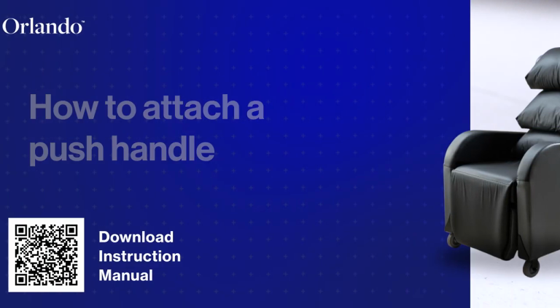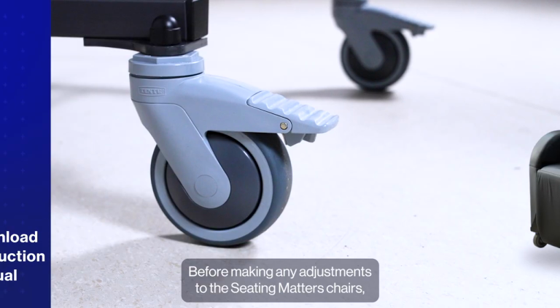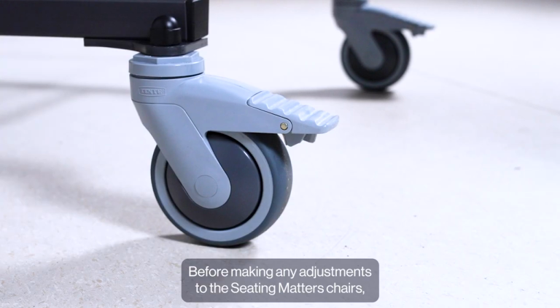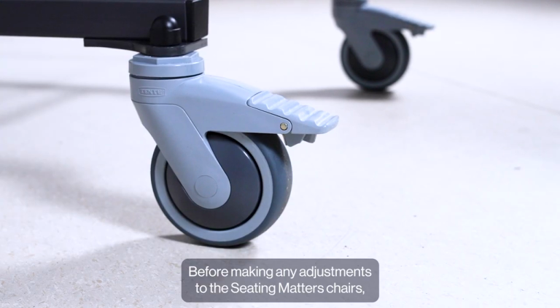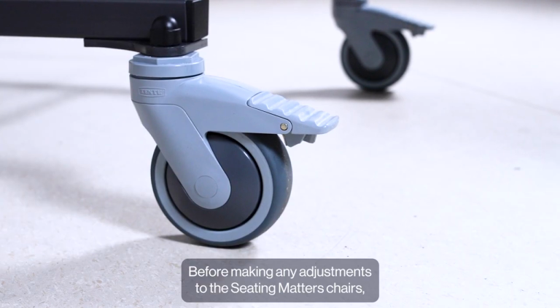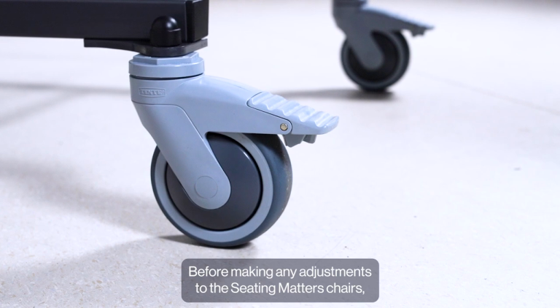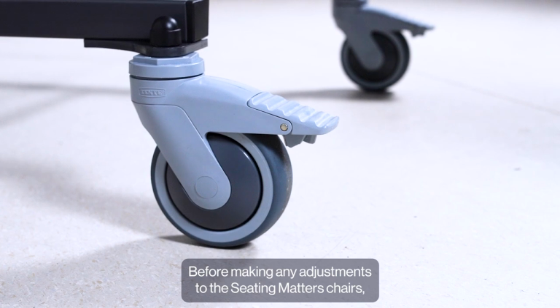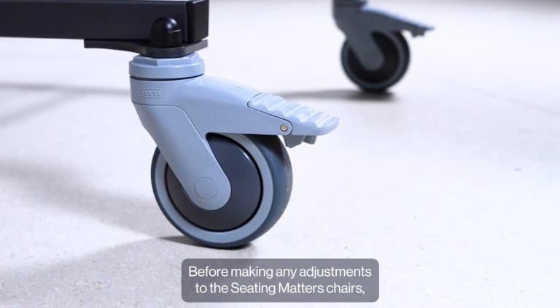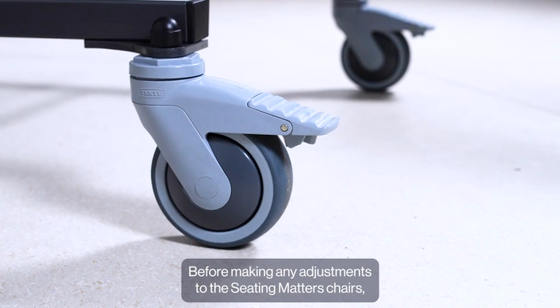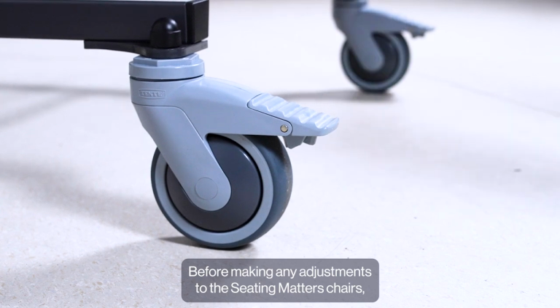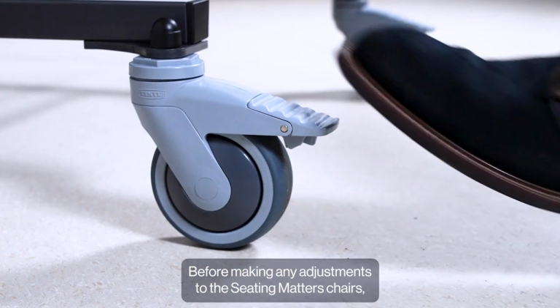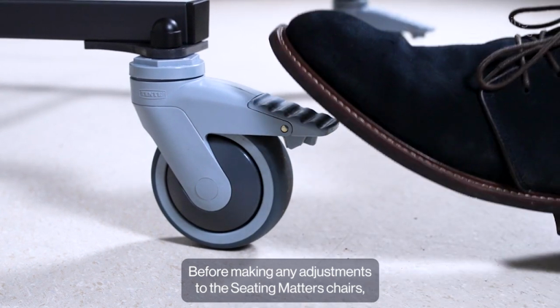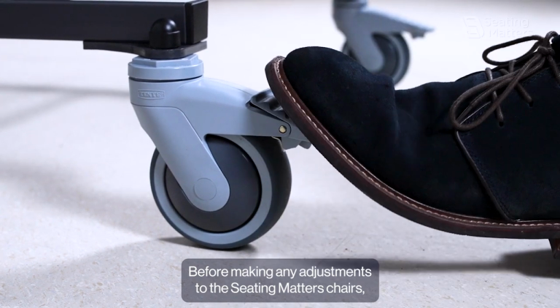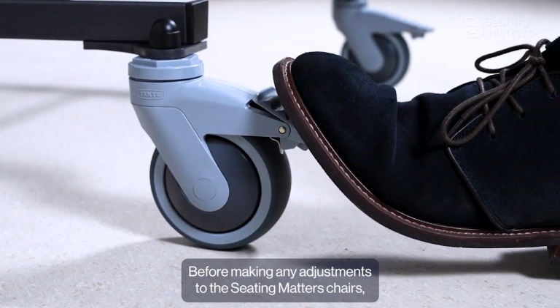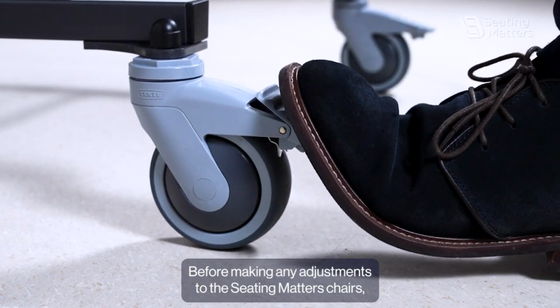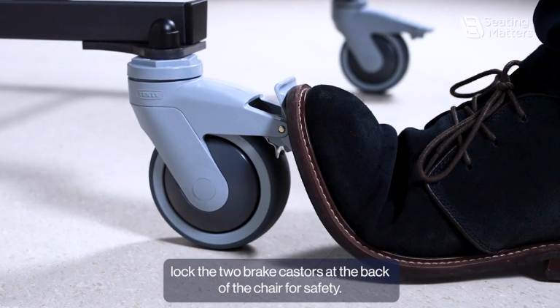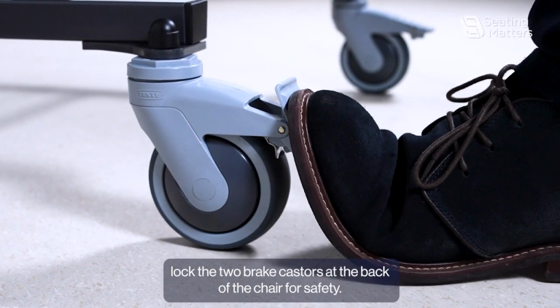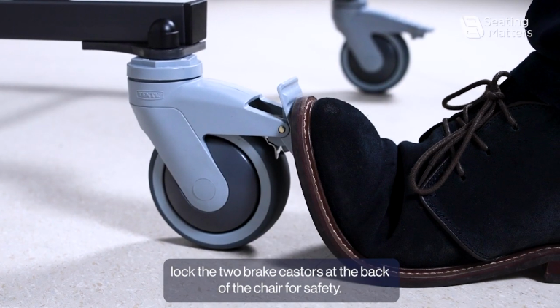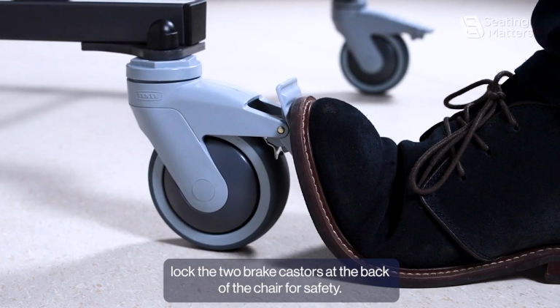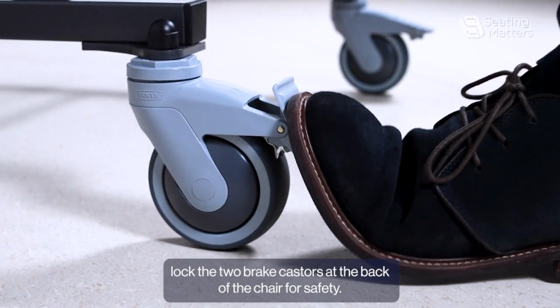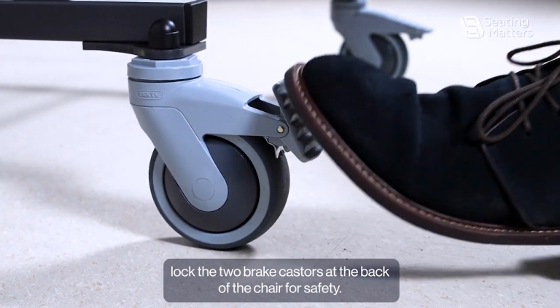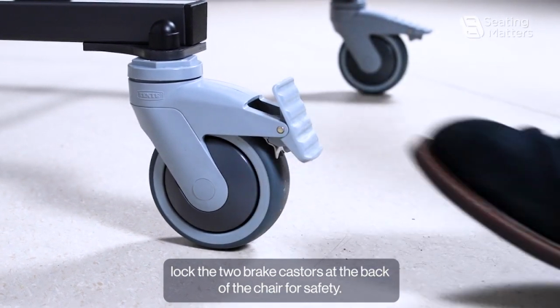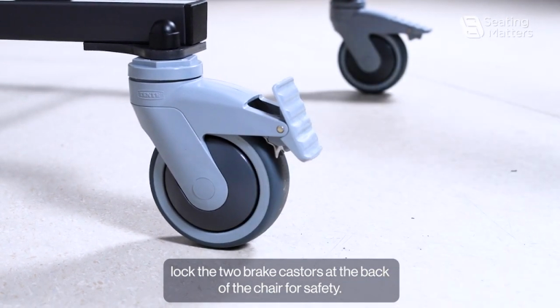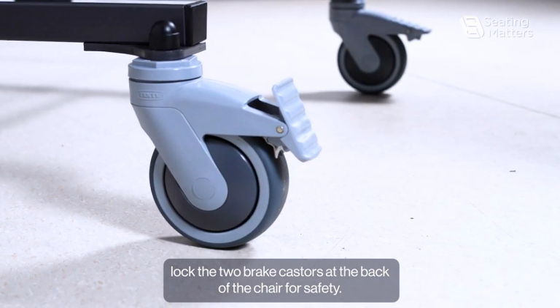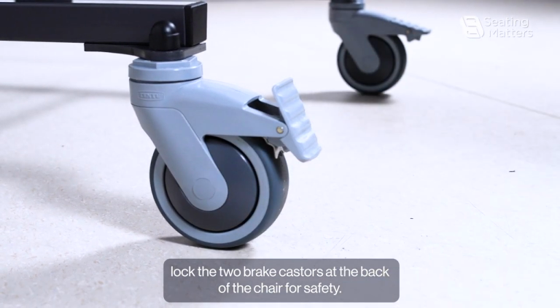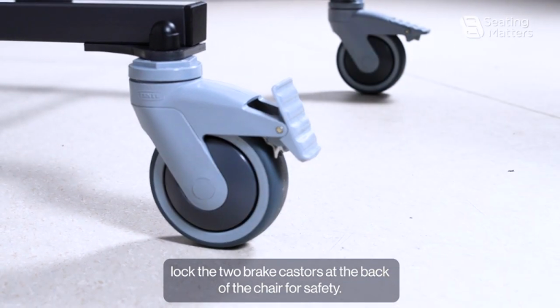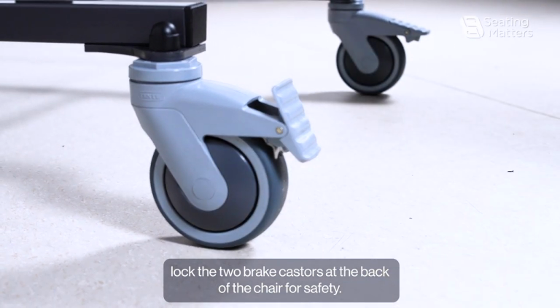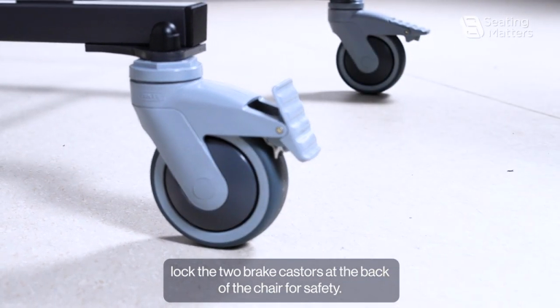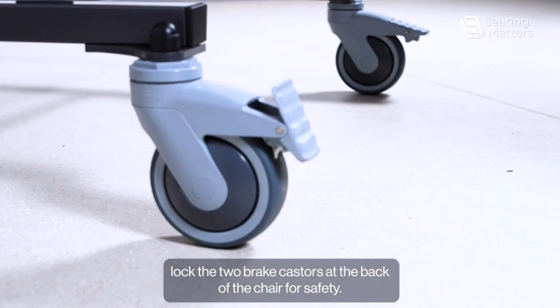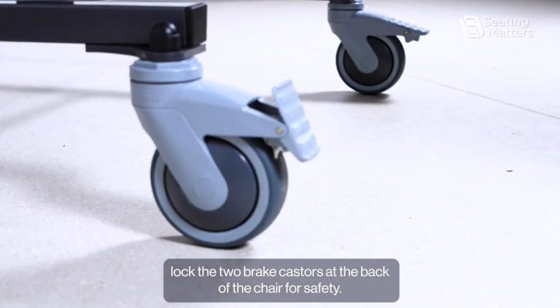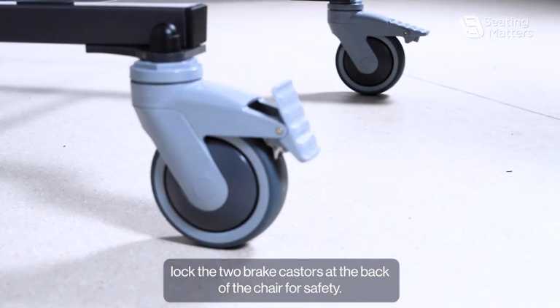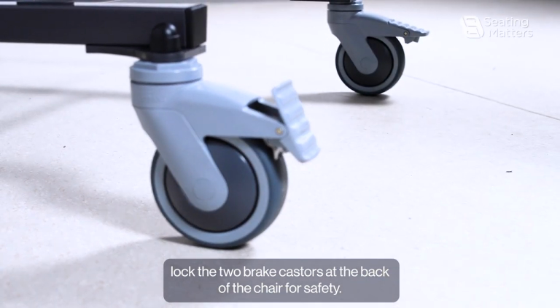Before making any adjustments to the seat, mattress, or chairs, lock the two brake casters at the back of the chair for safety.